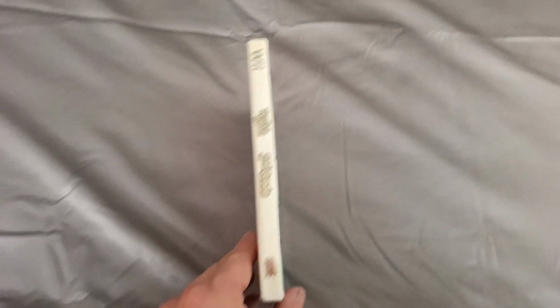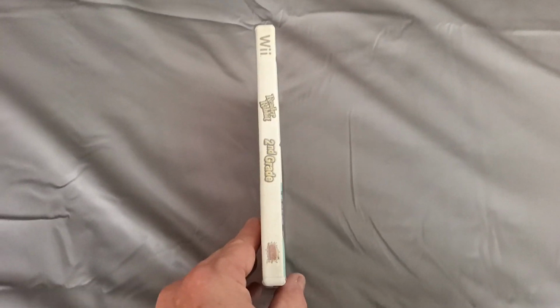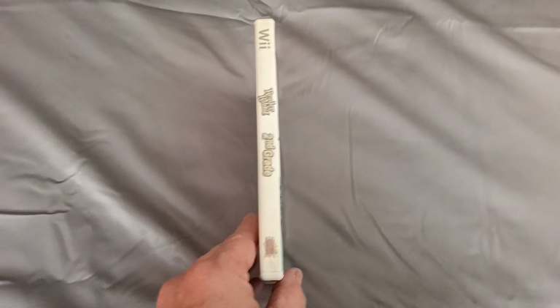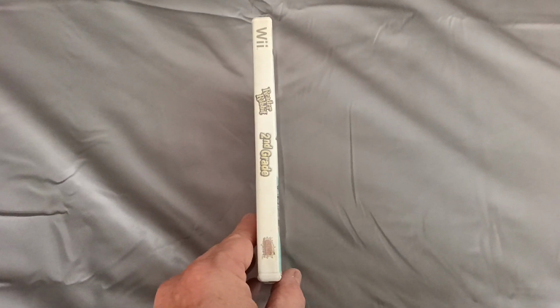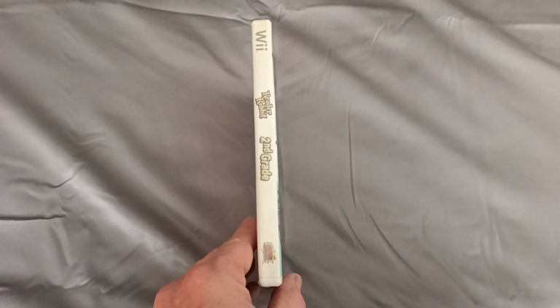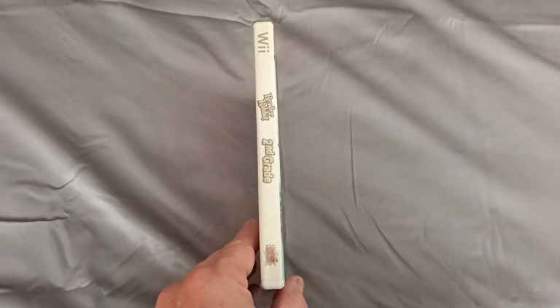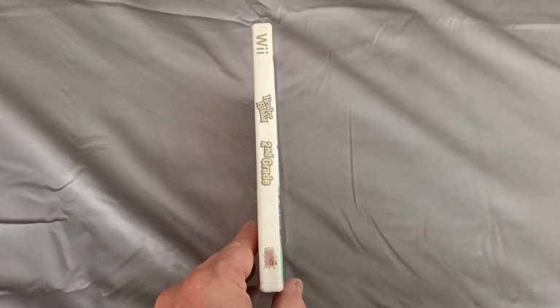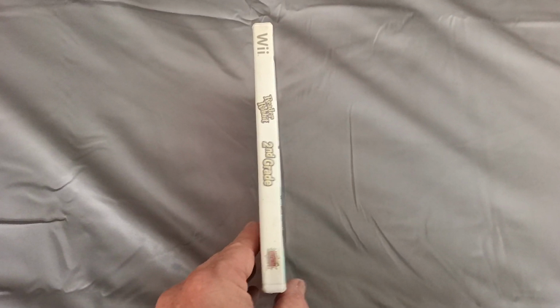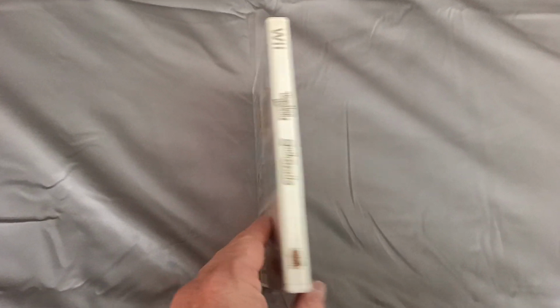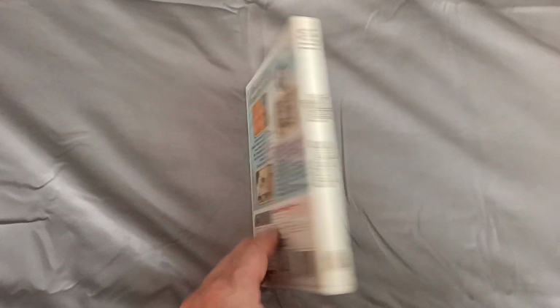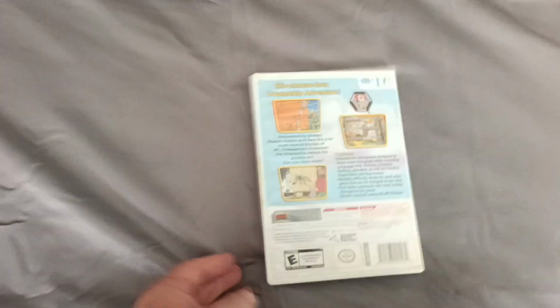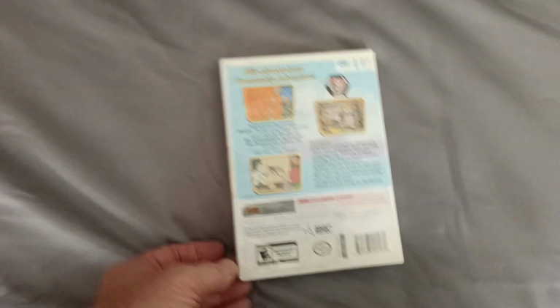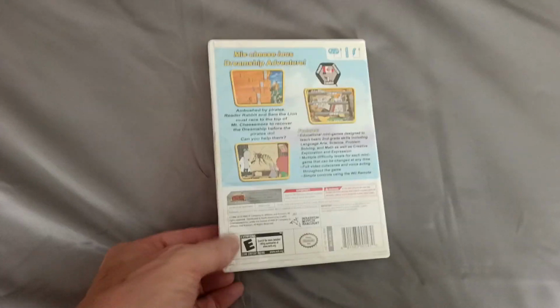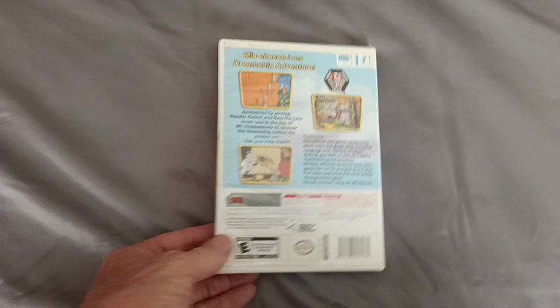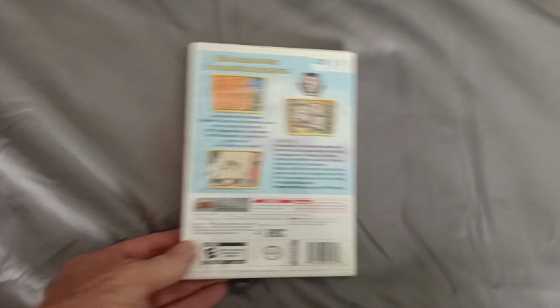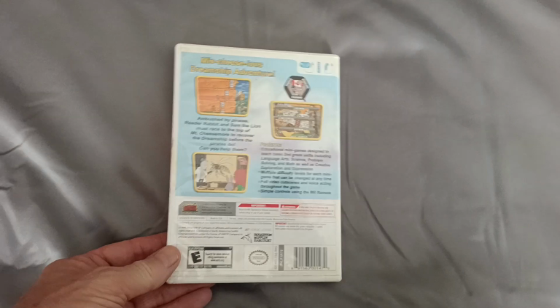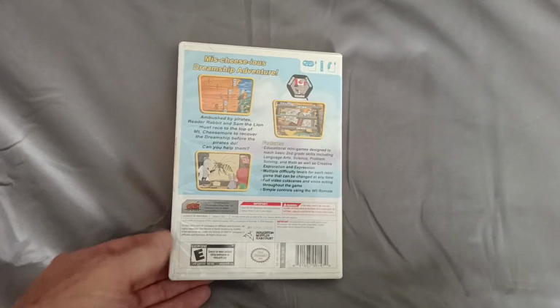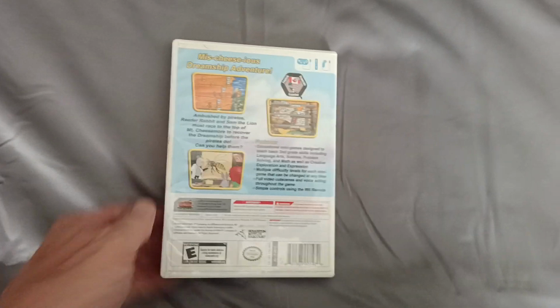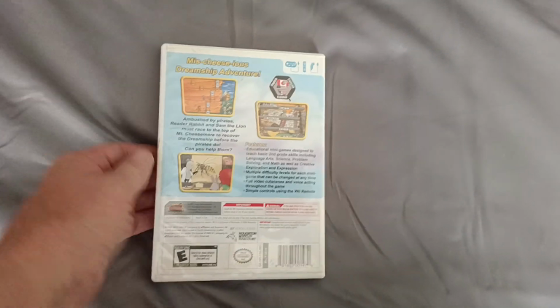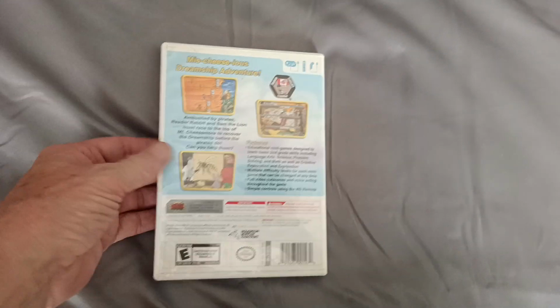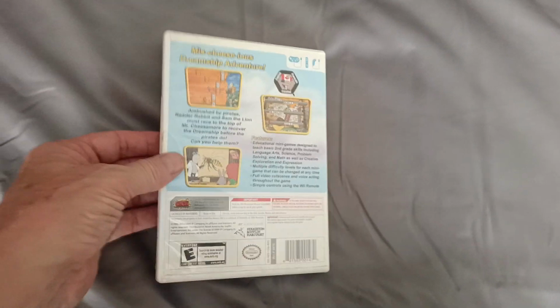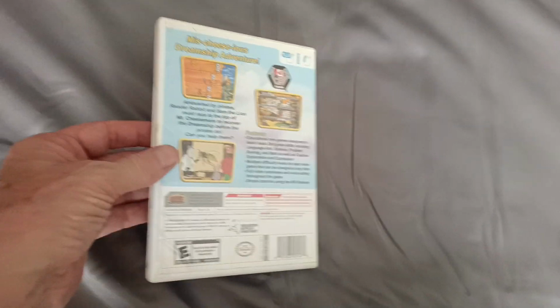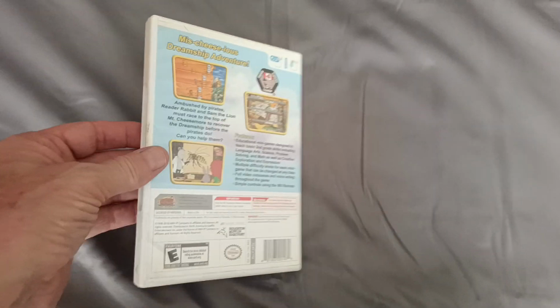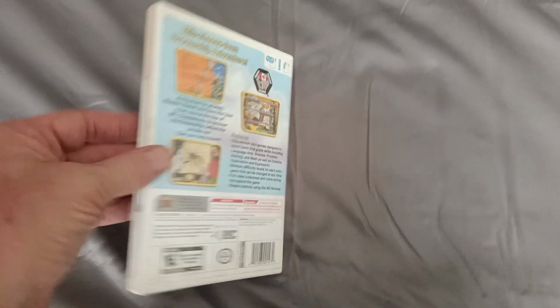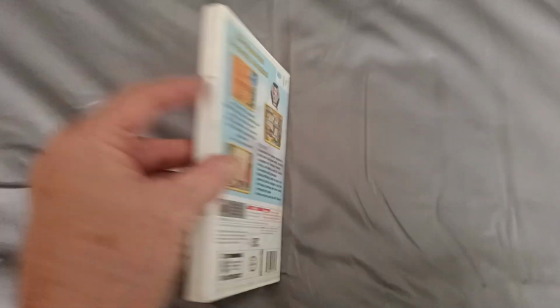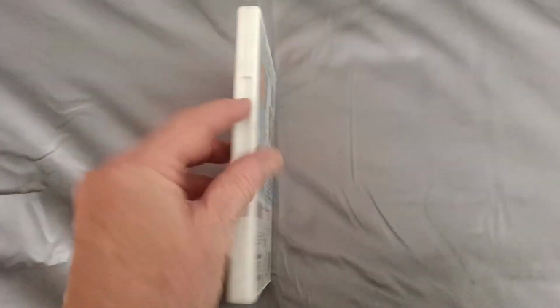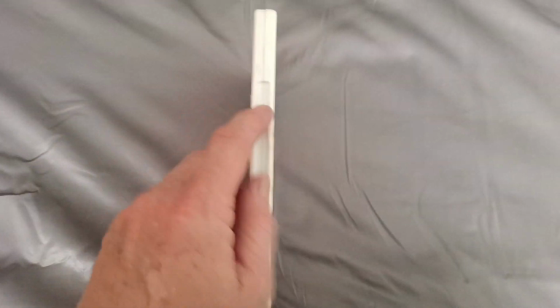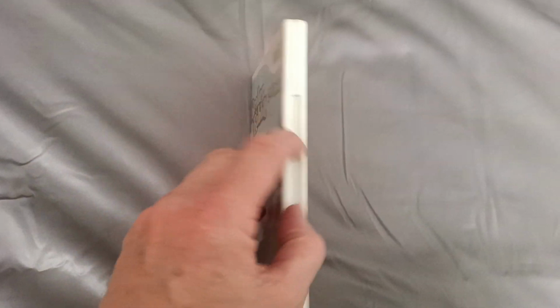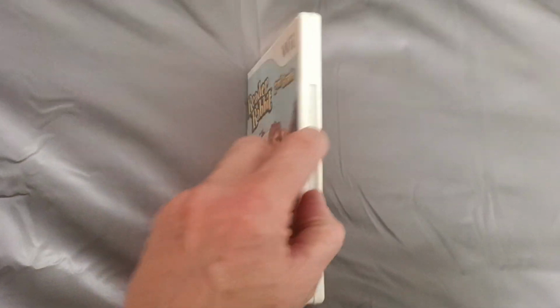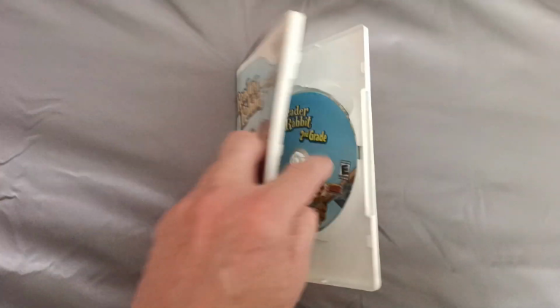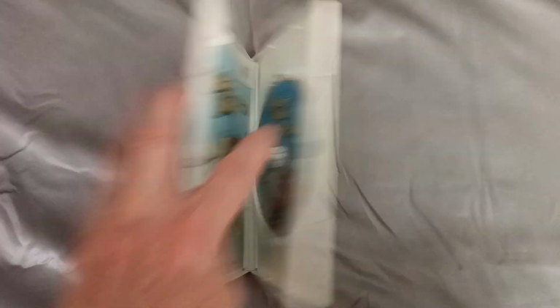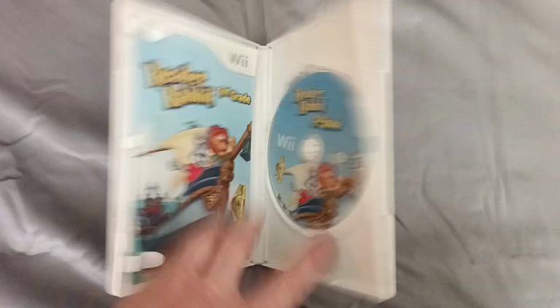And that's the side. That's the back. And this is the inside.